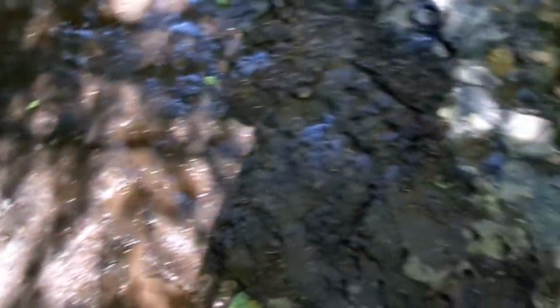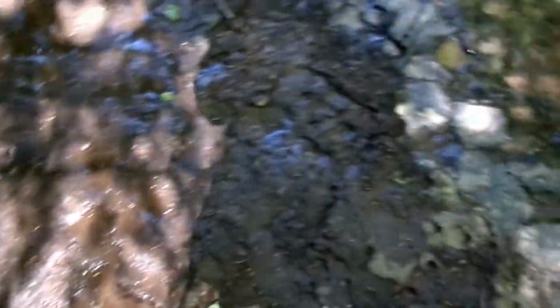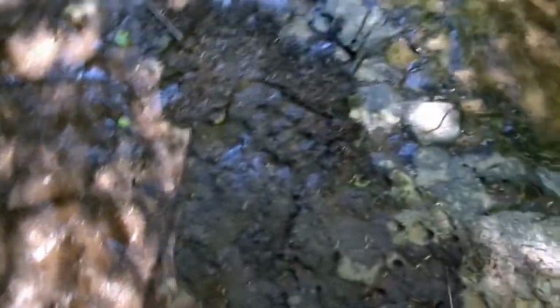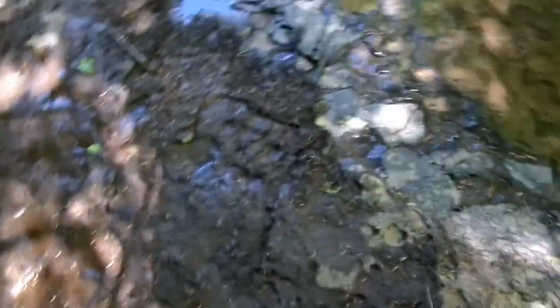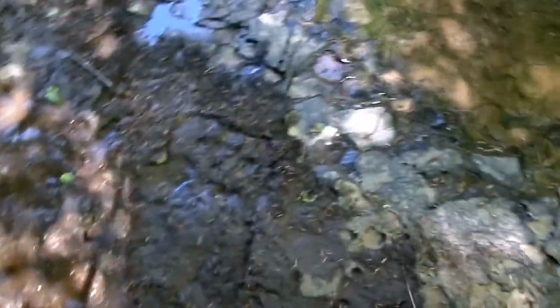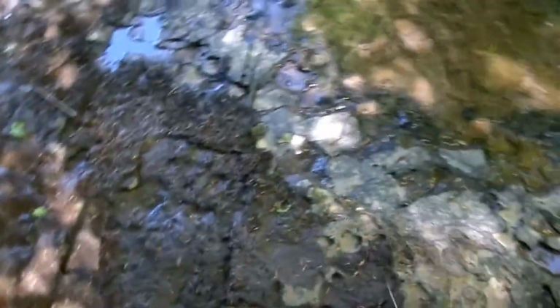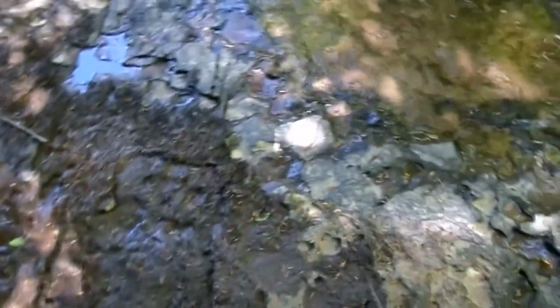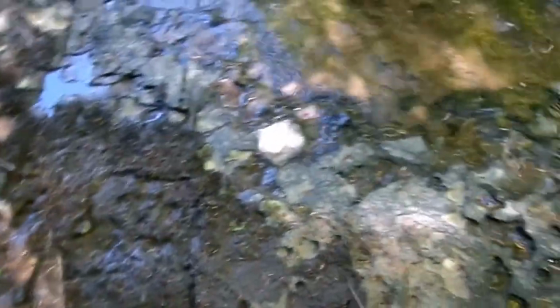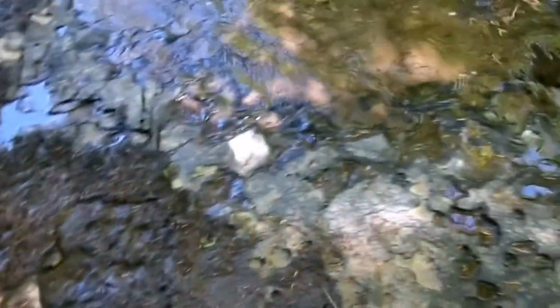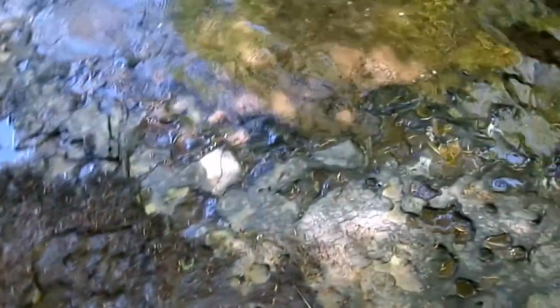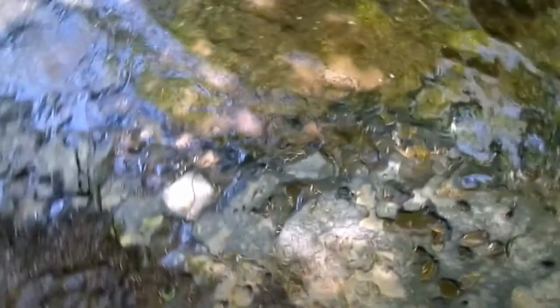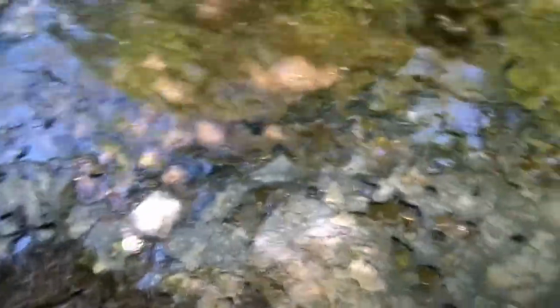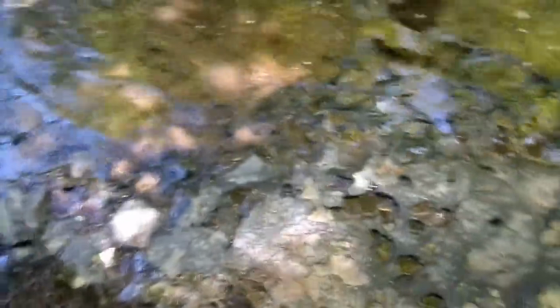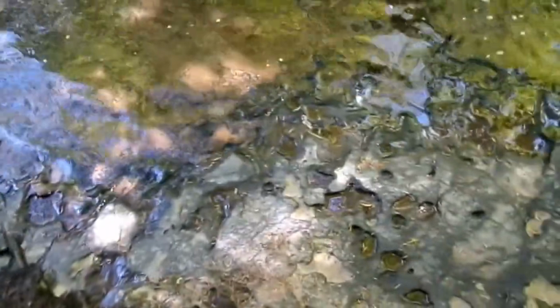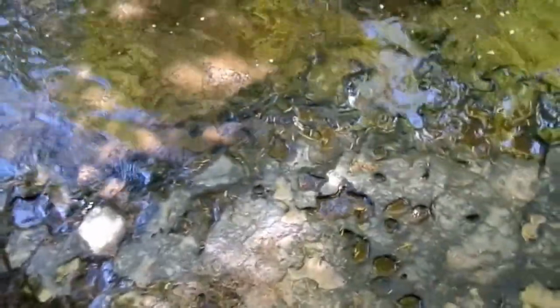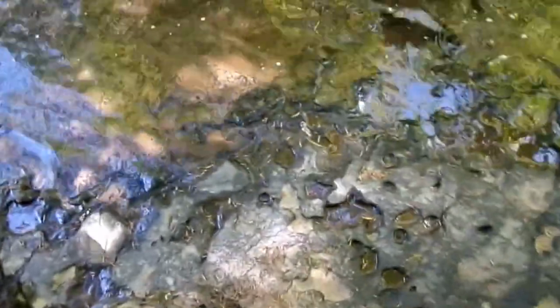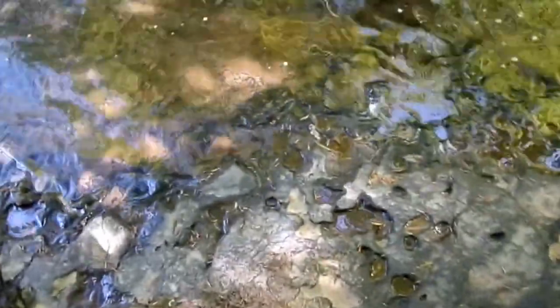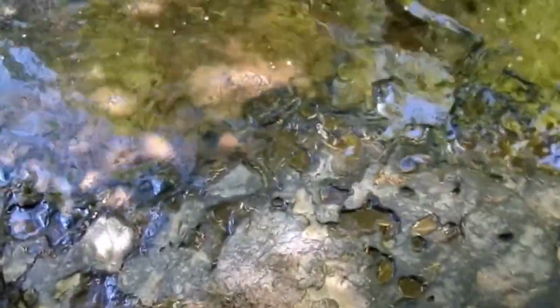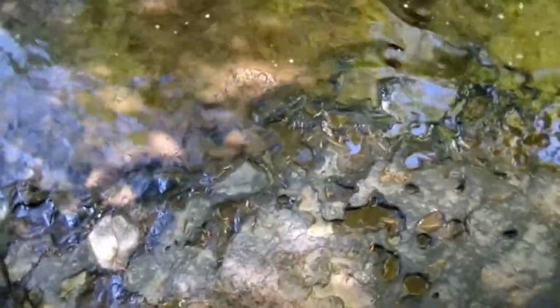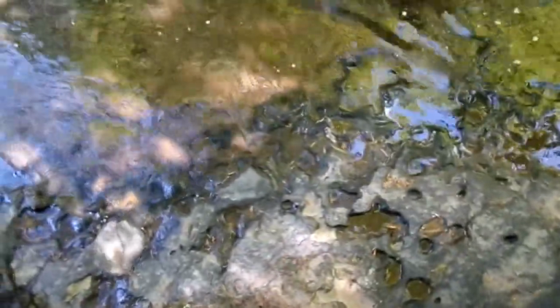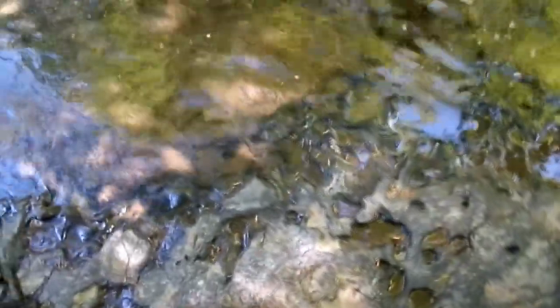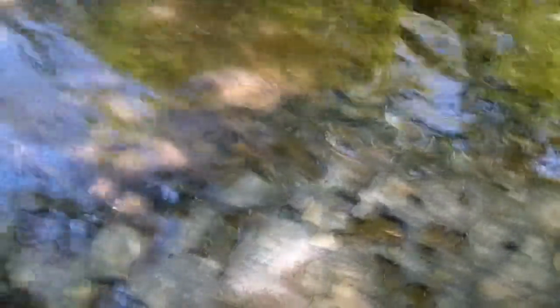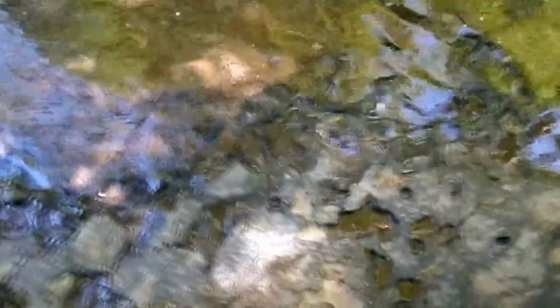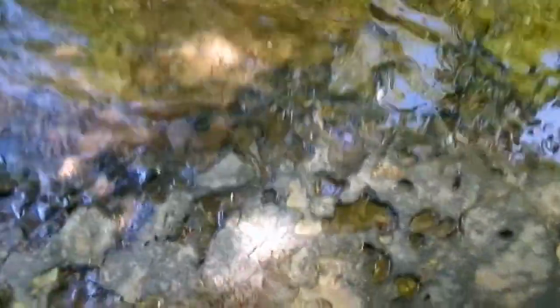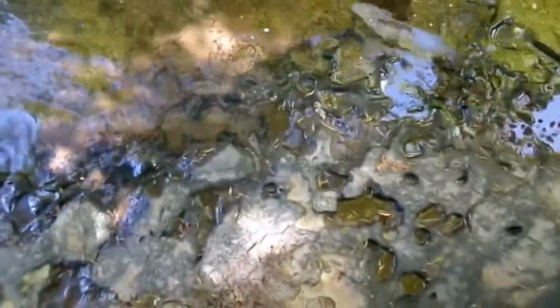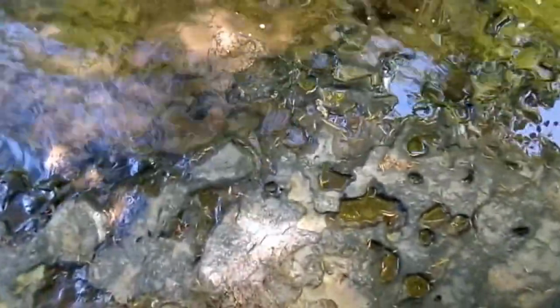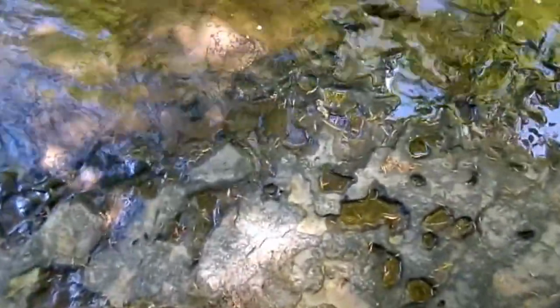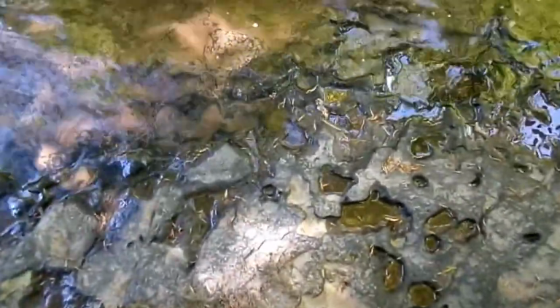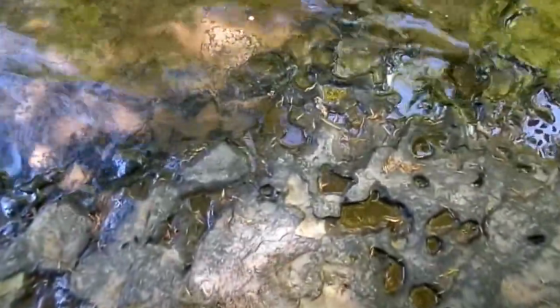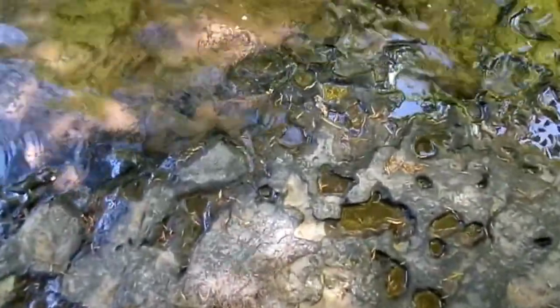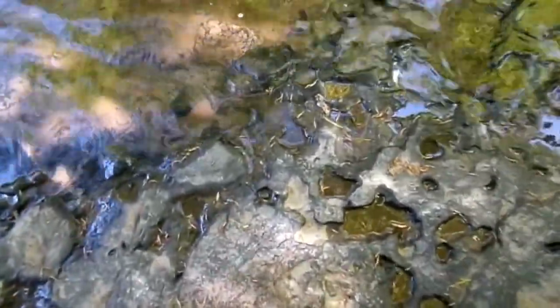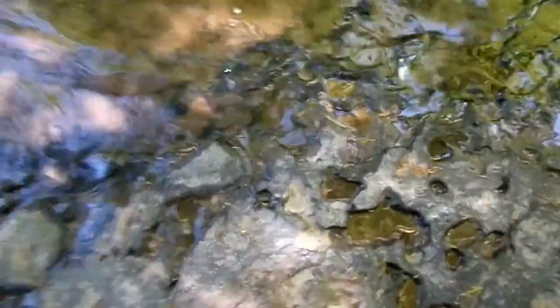The water currents that create these spiral effects are known as Volks — V-O-L-K-S.